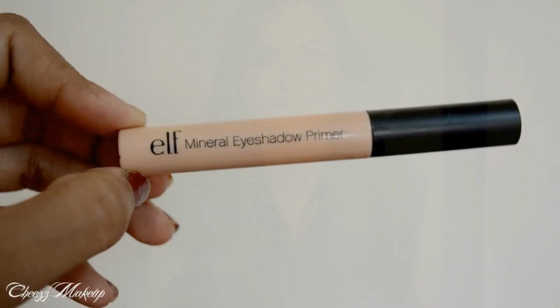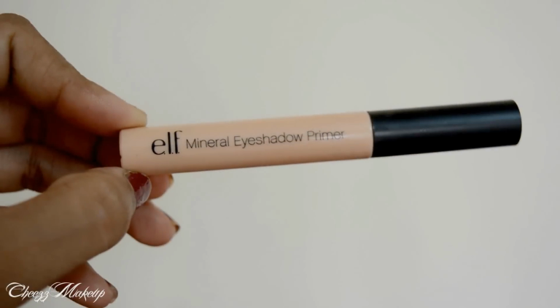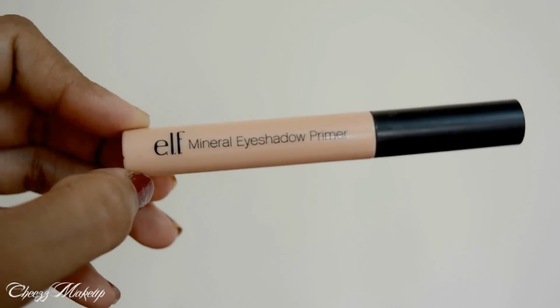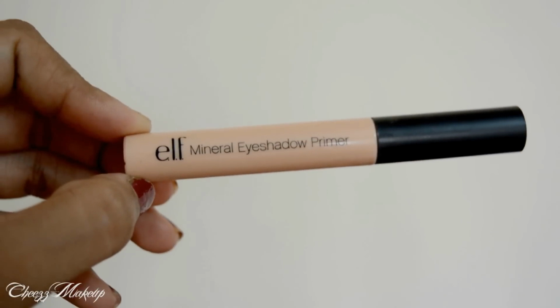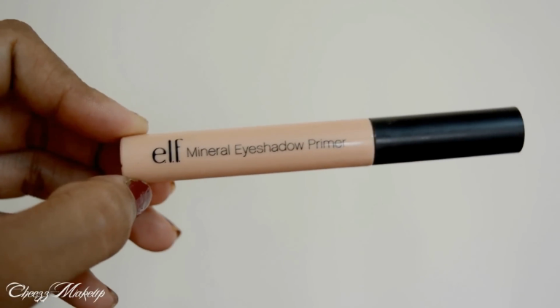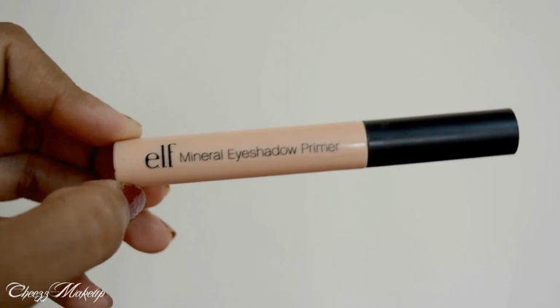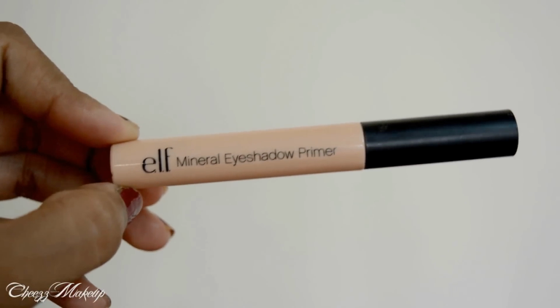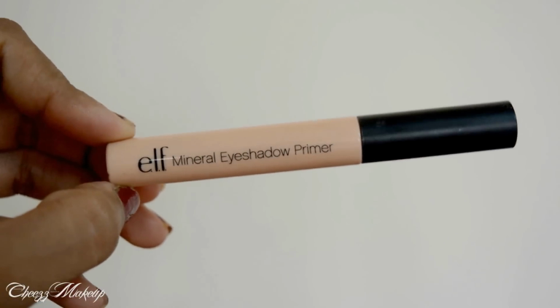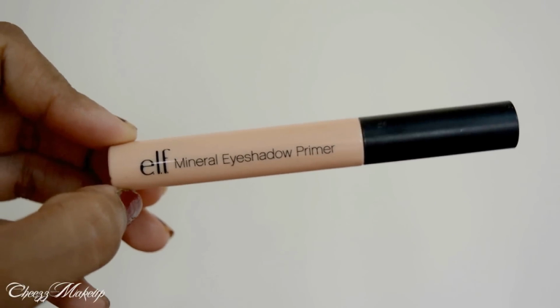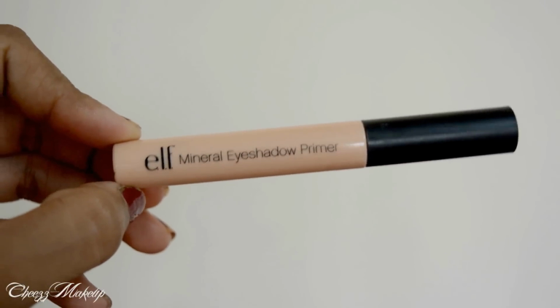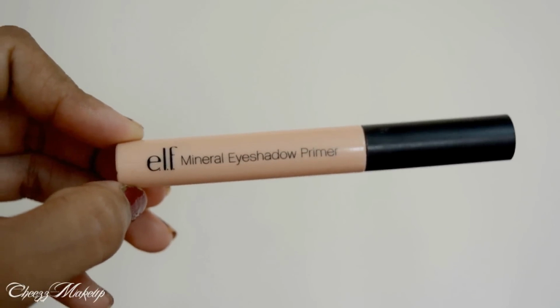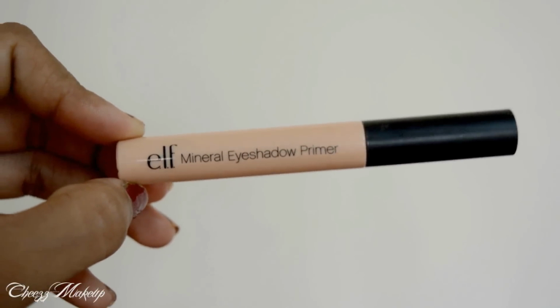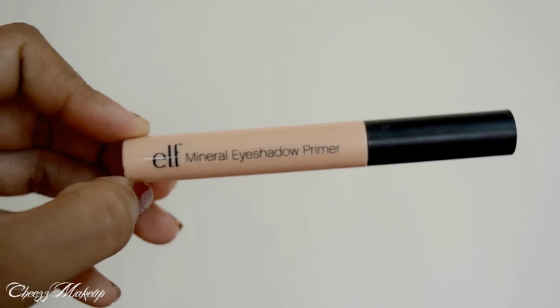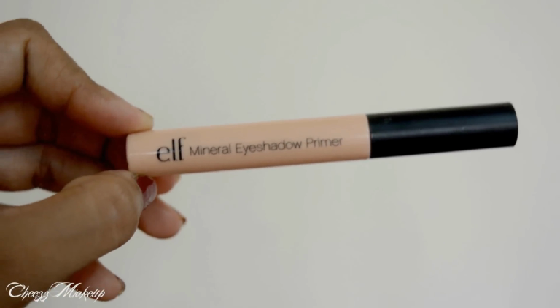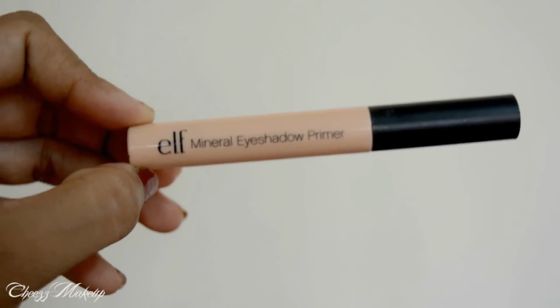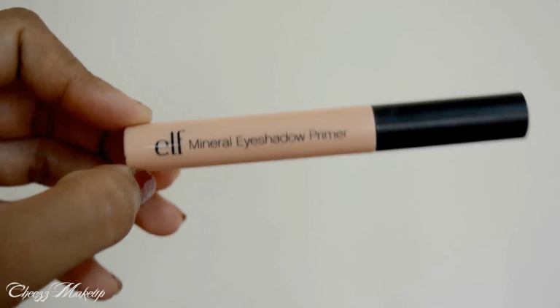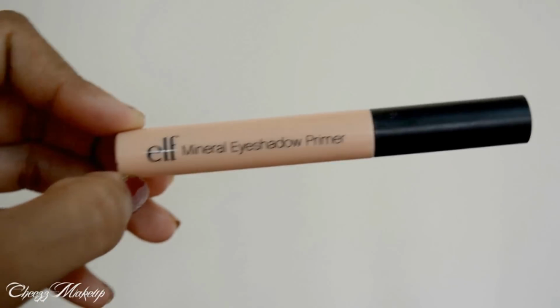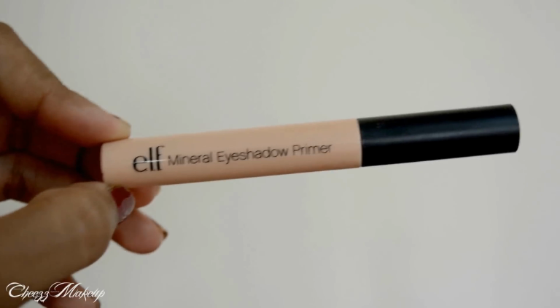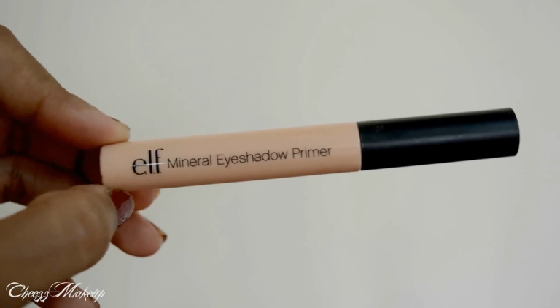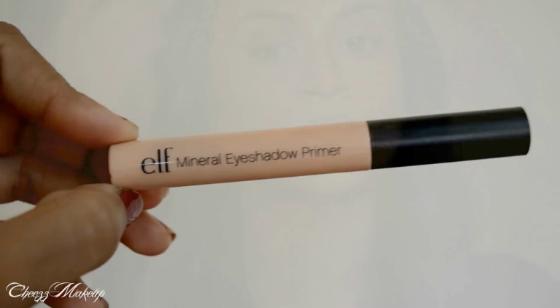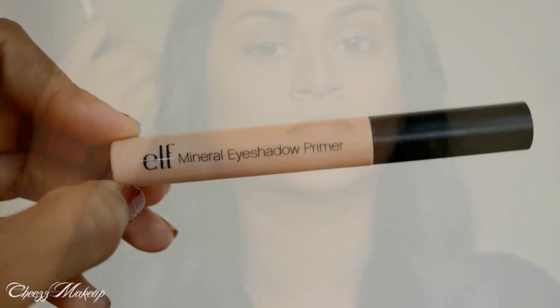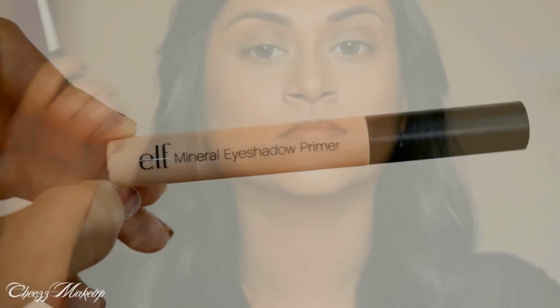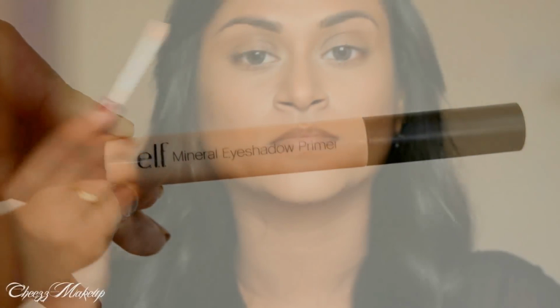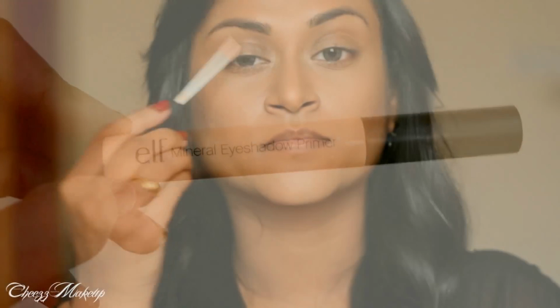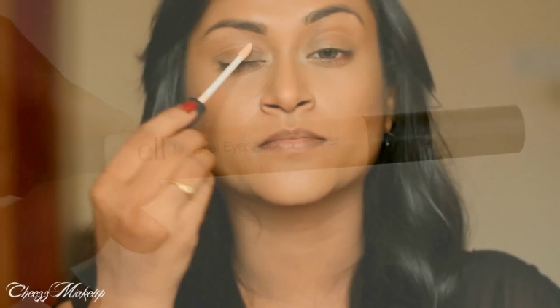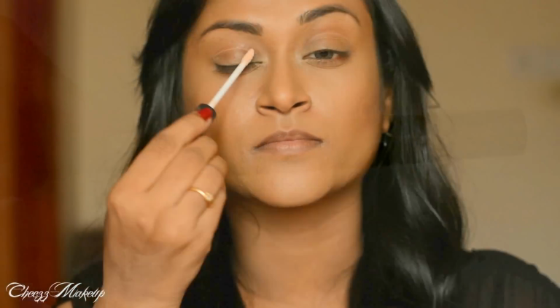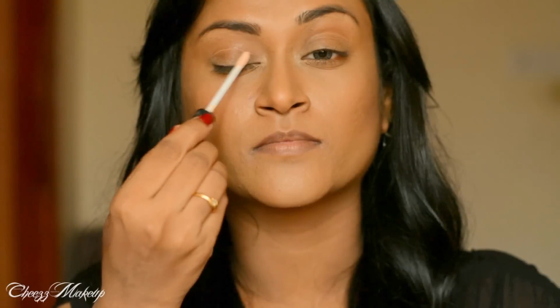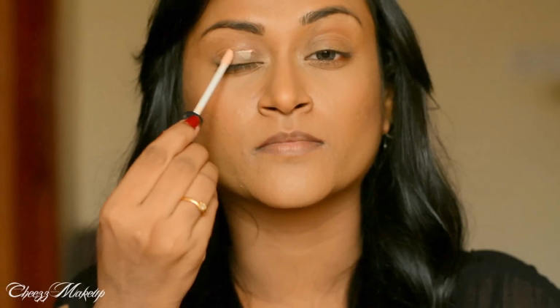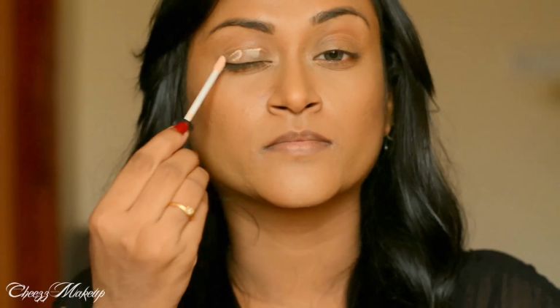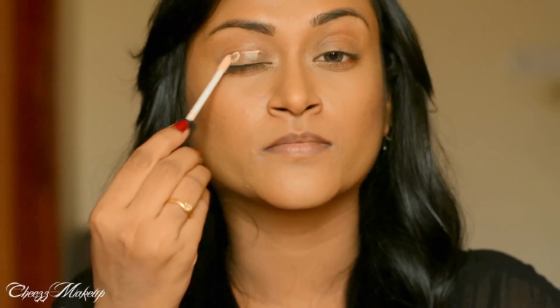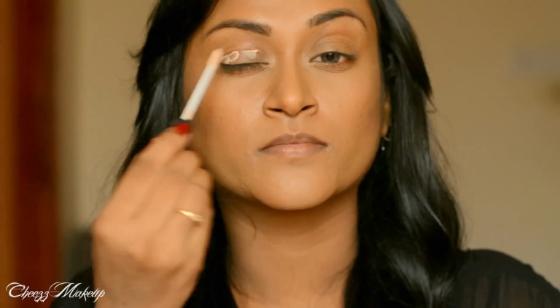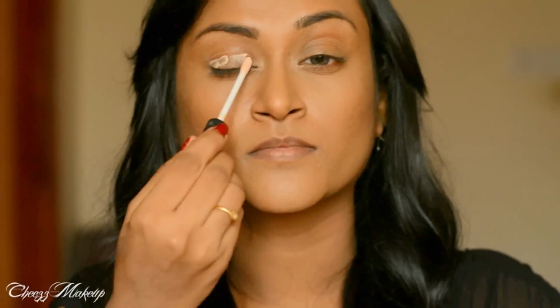I'm going to start by applying ELF Mineral Eyeshadow Primer to my top and bottom lid.